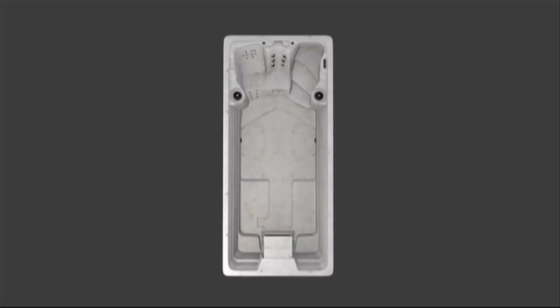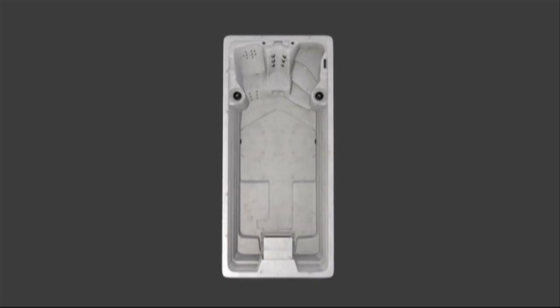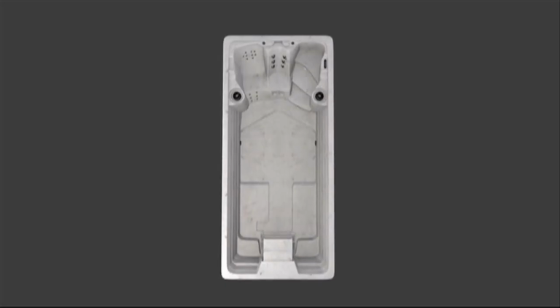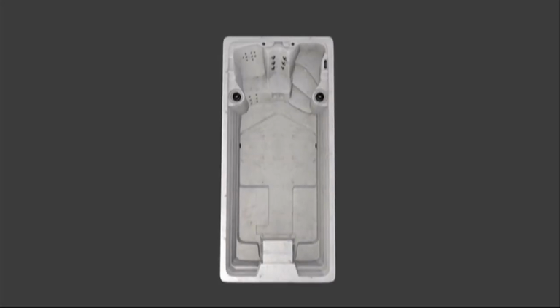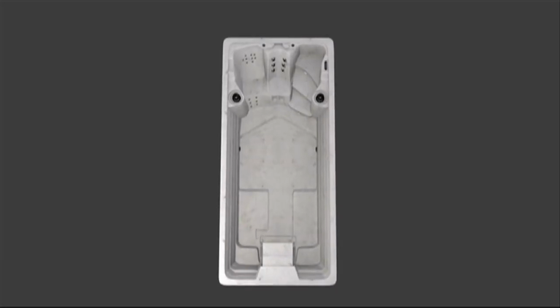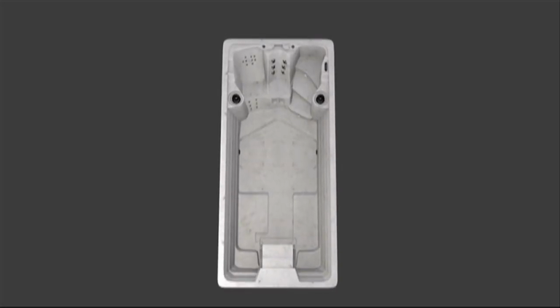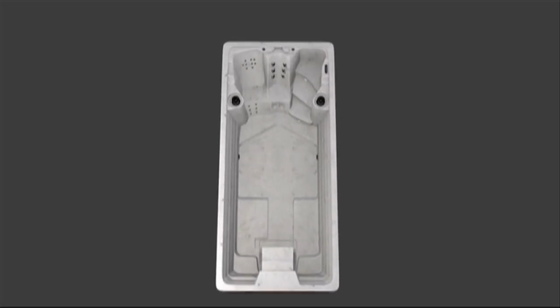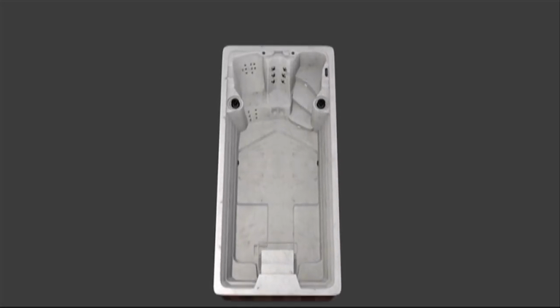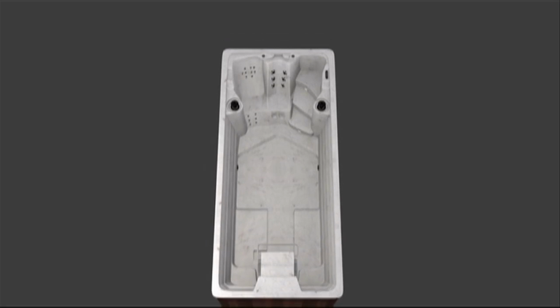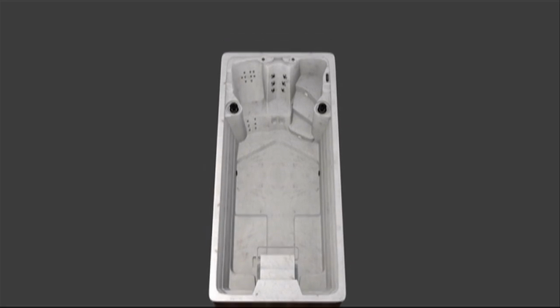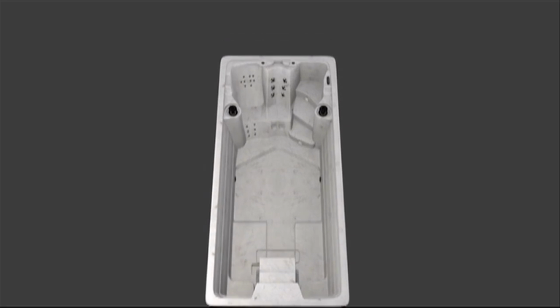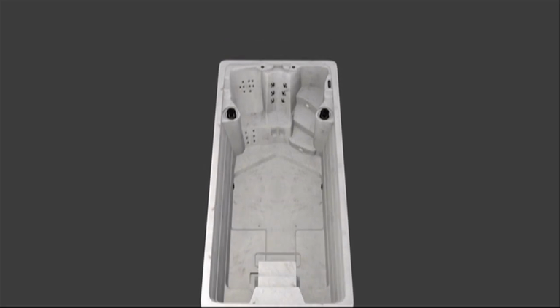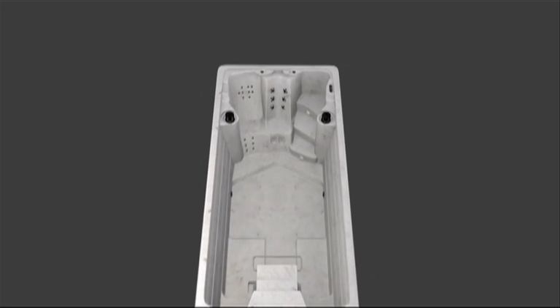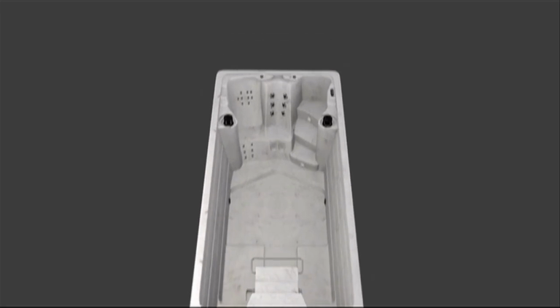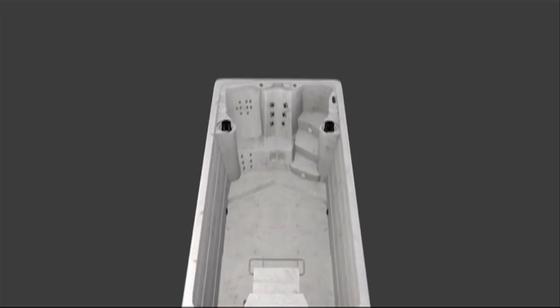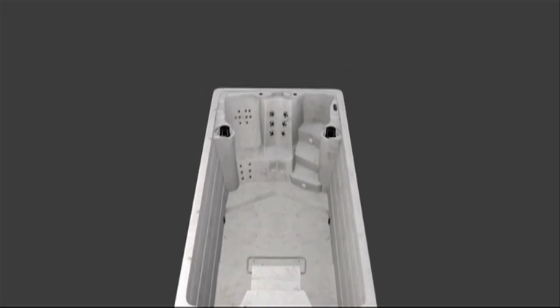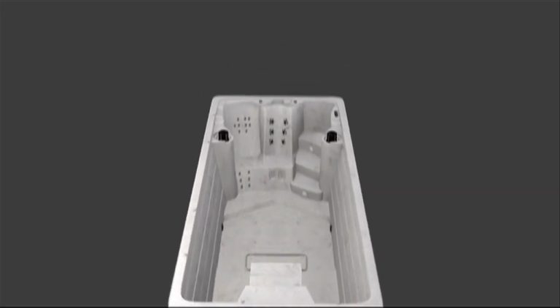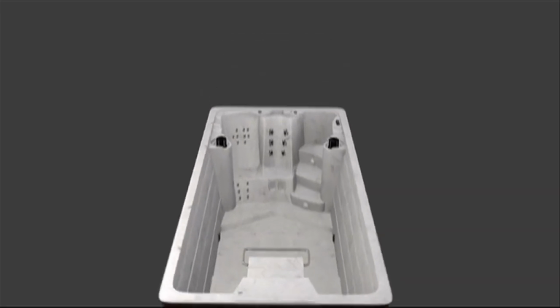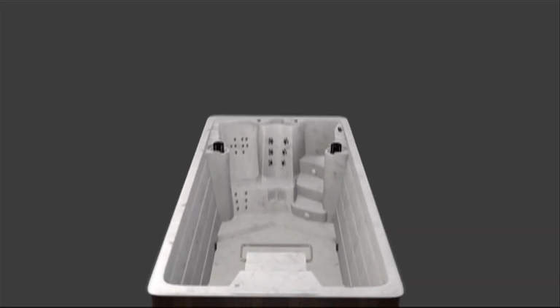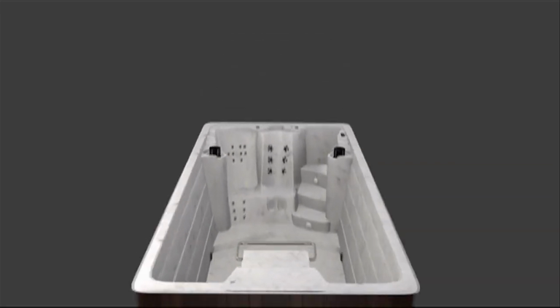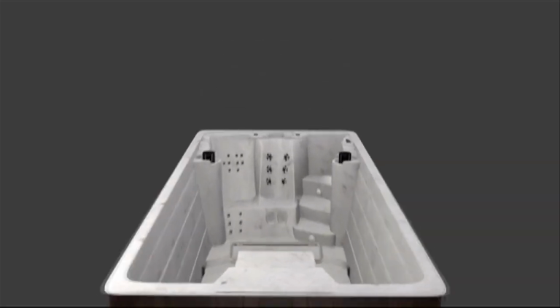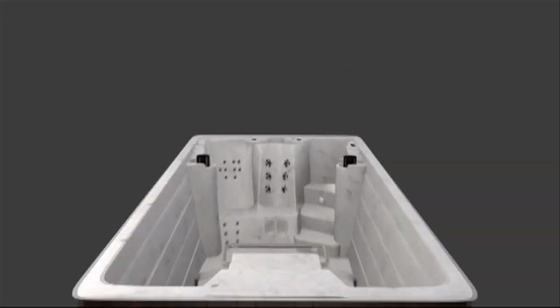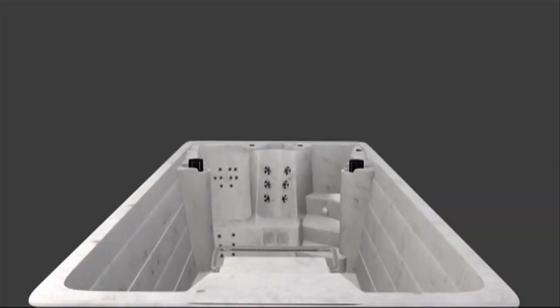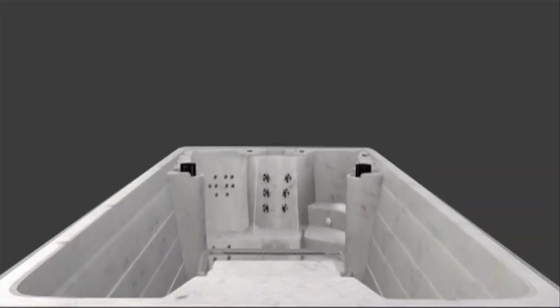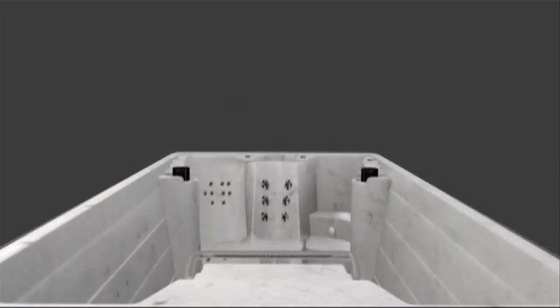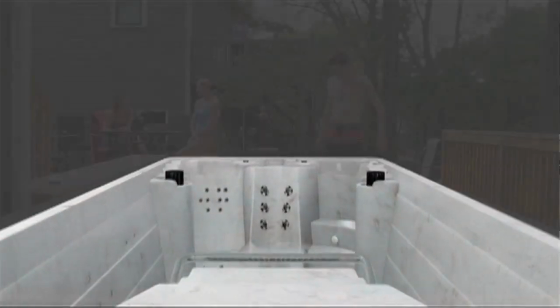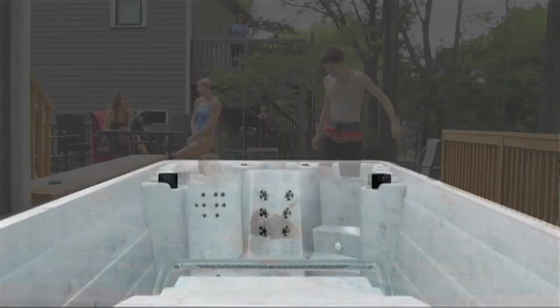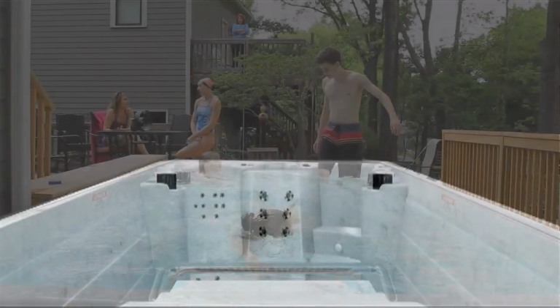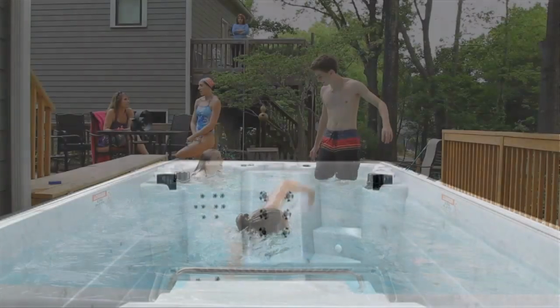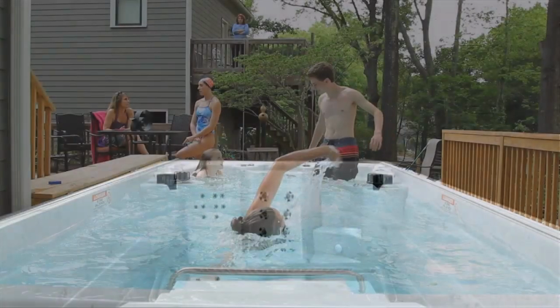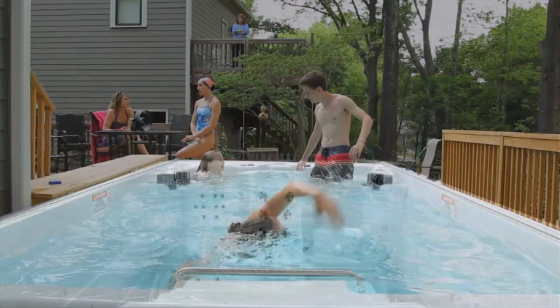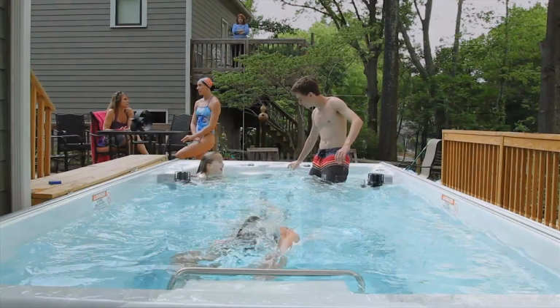Our 17-foot model offers a little extra room and your choice of either one or two jetted seats.